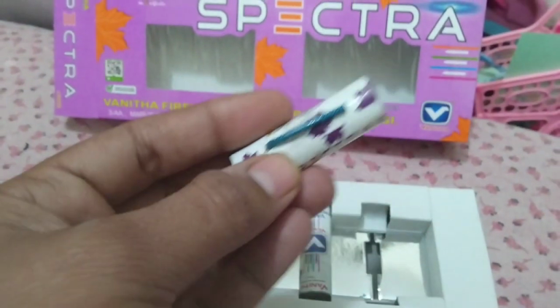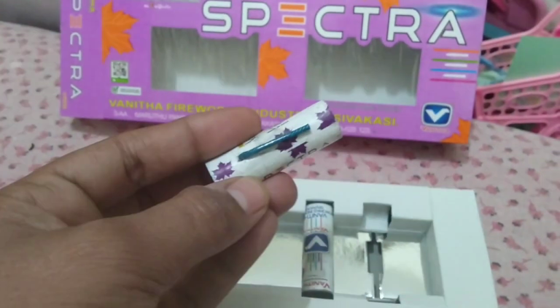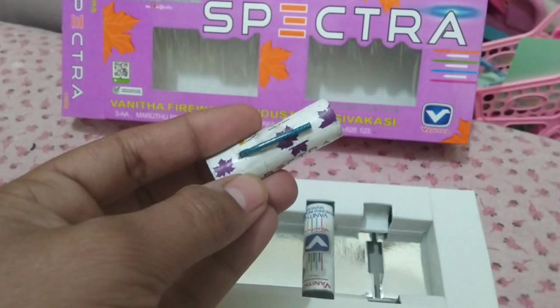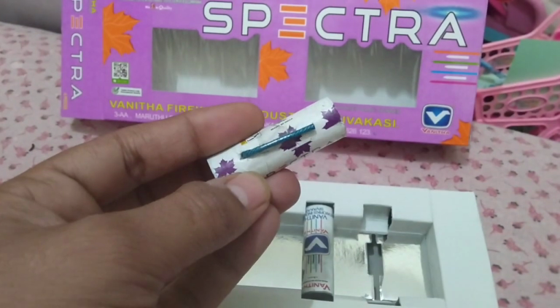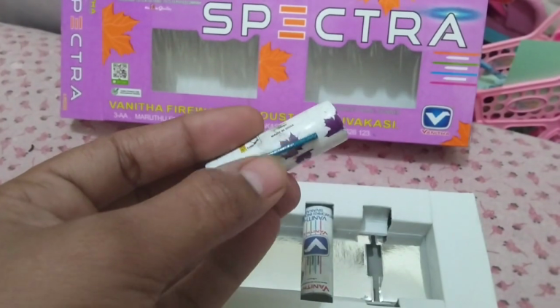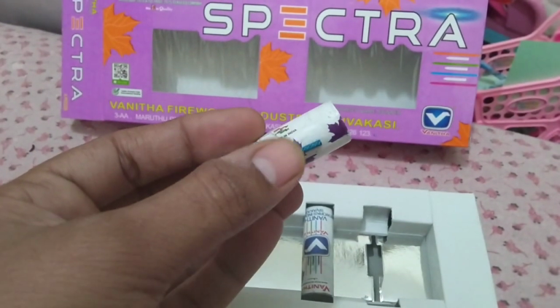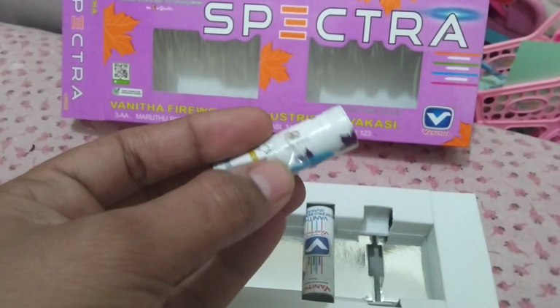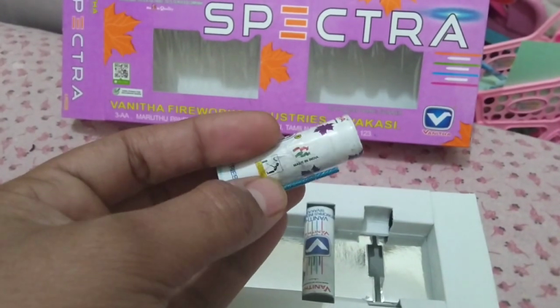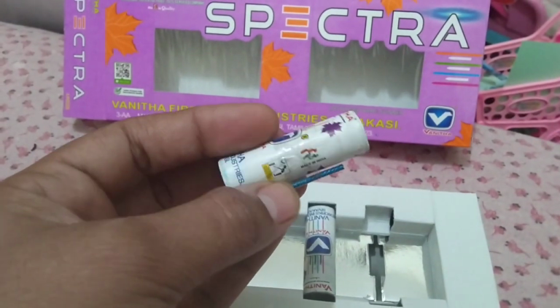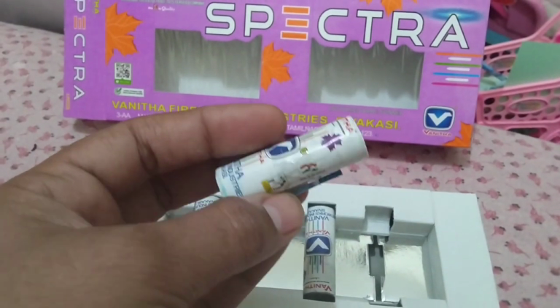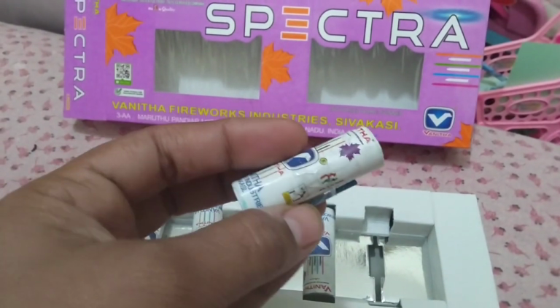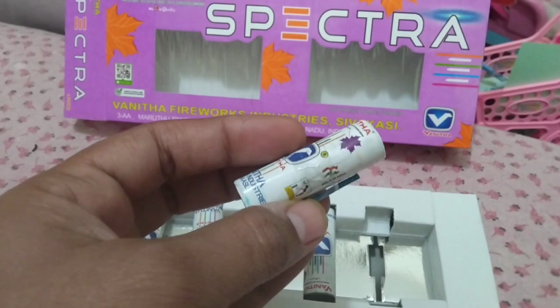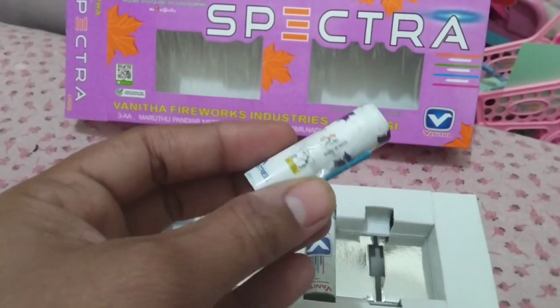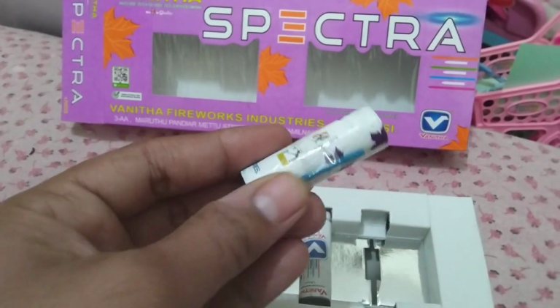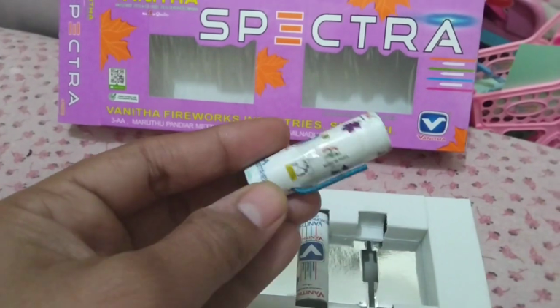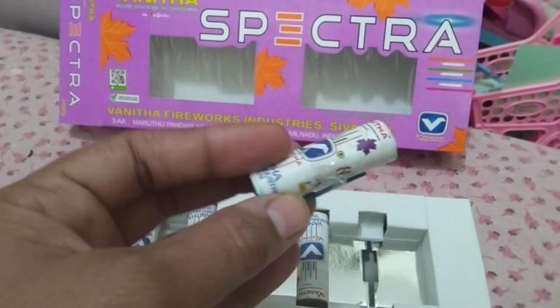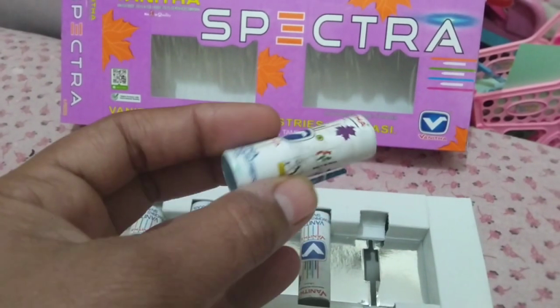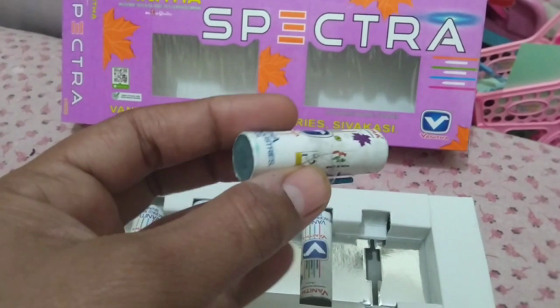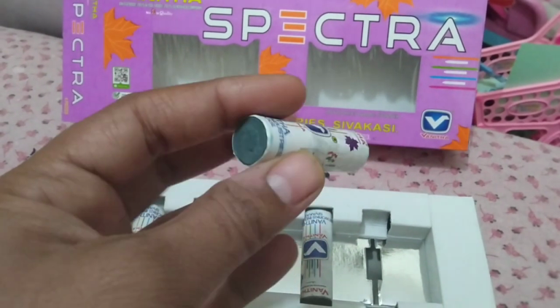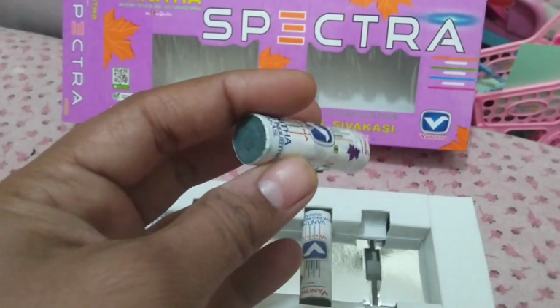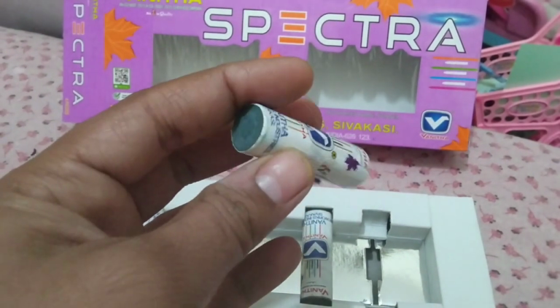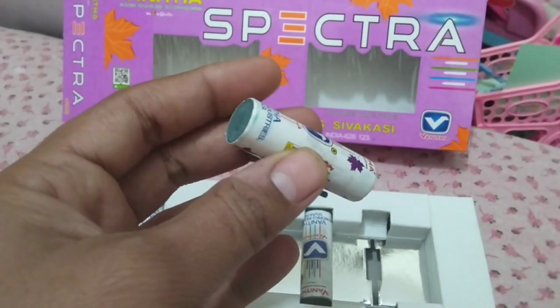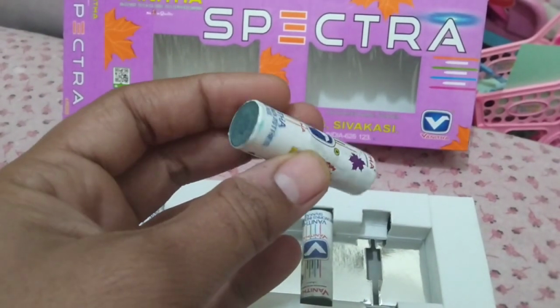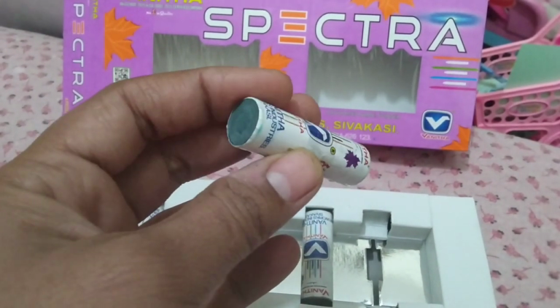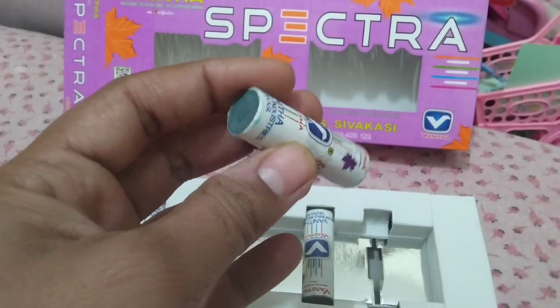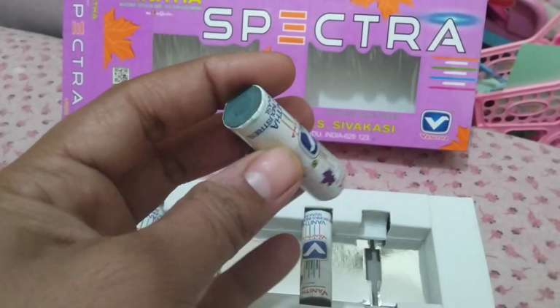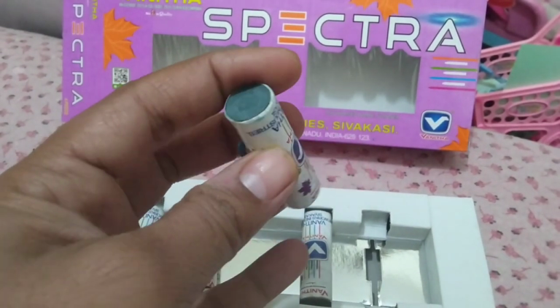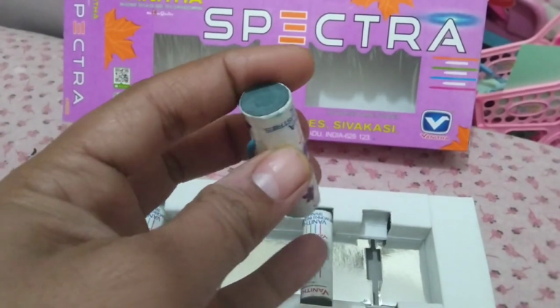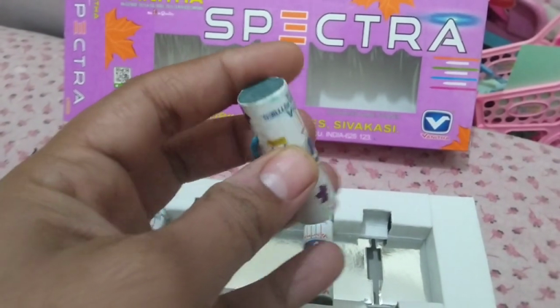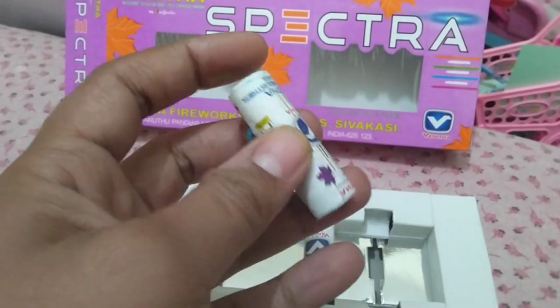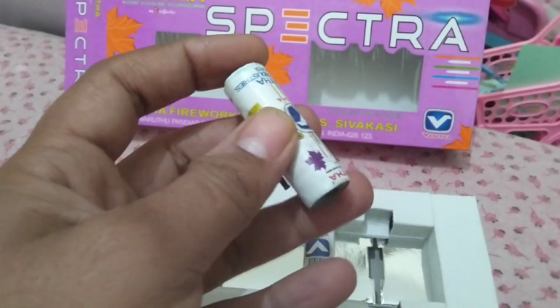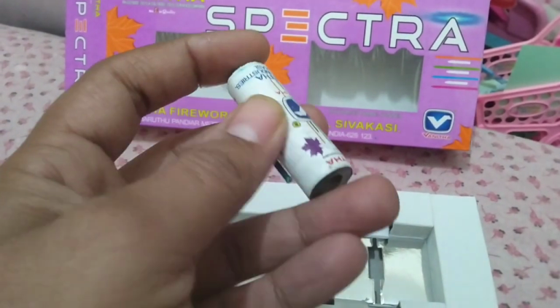This is a Fuge. We will put it here. We will see how it works. We will show you how it works.